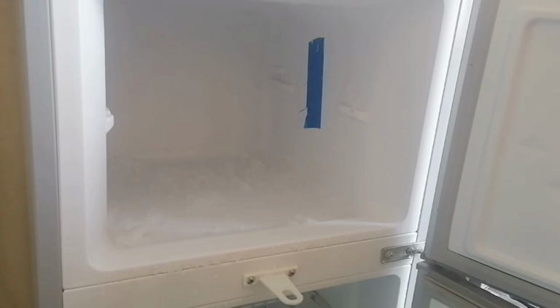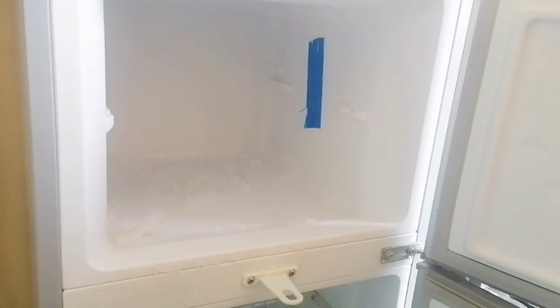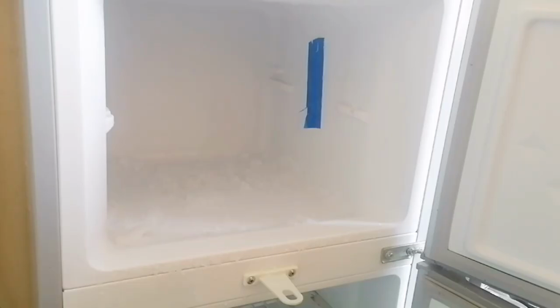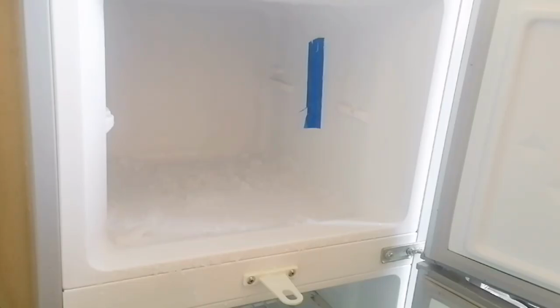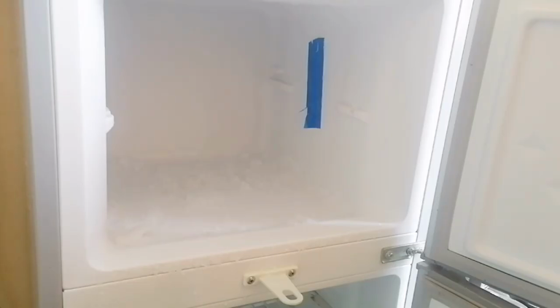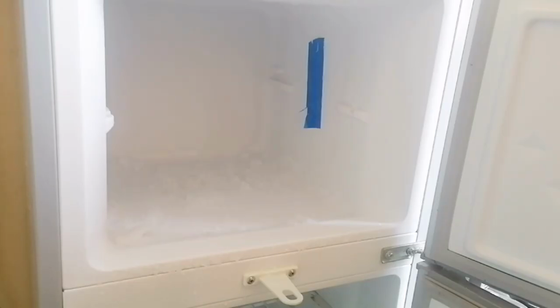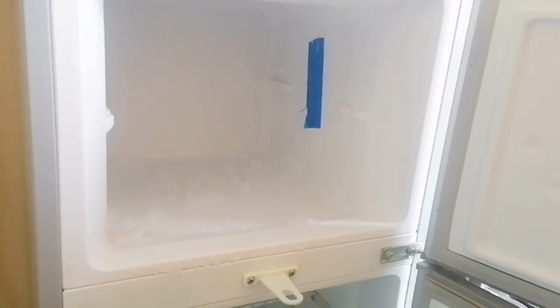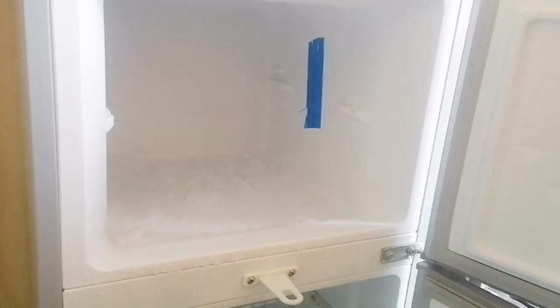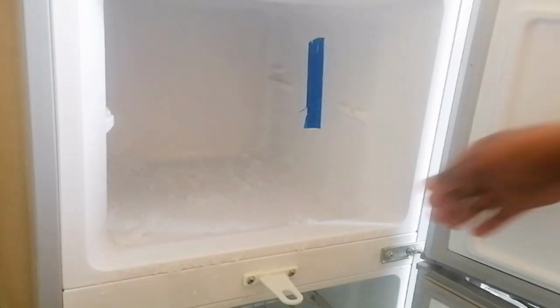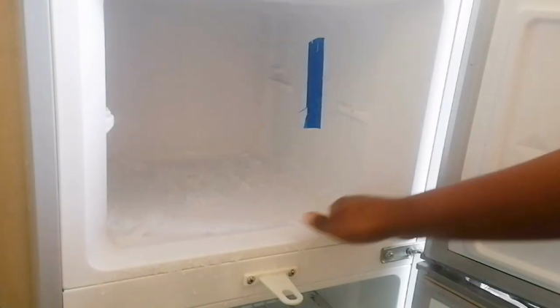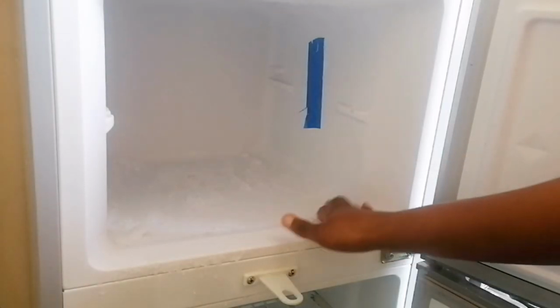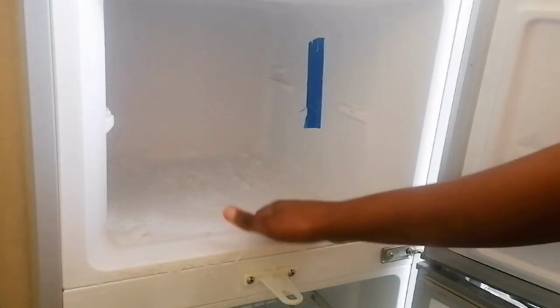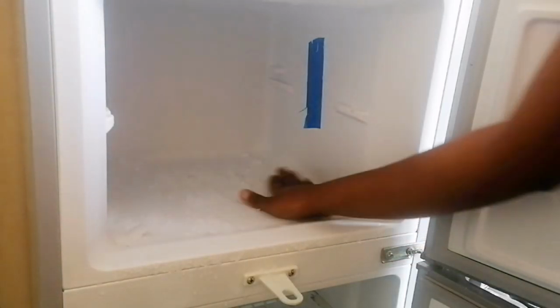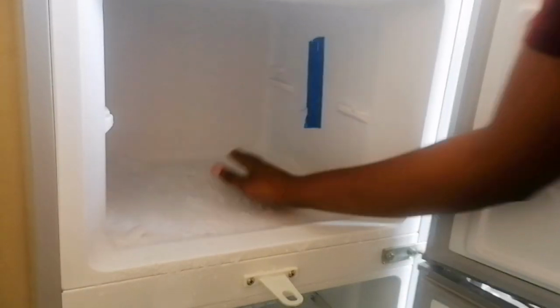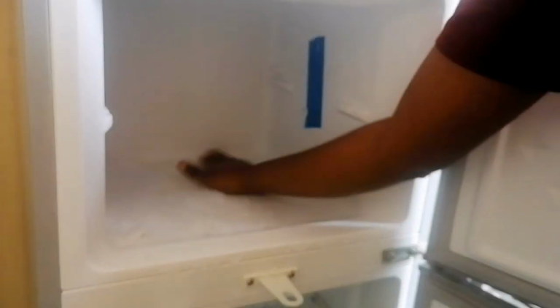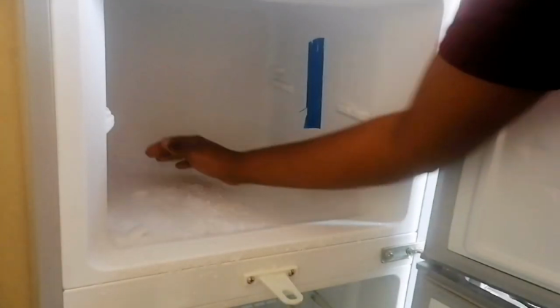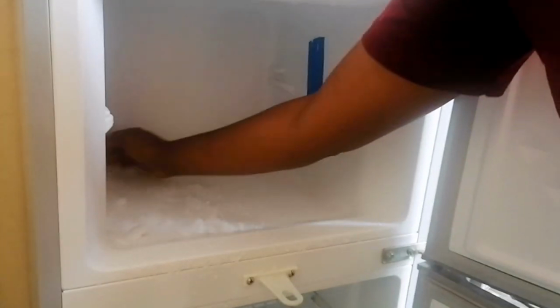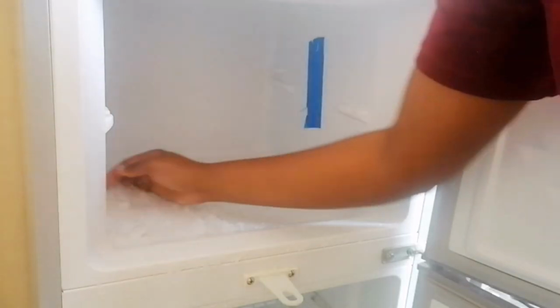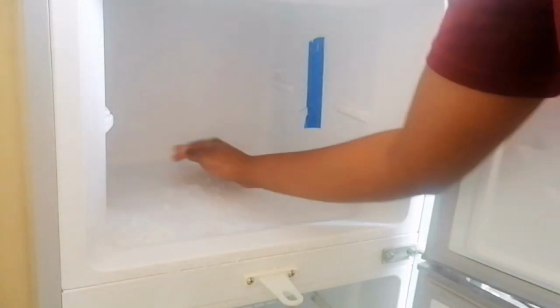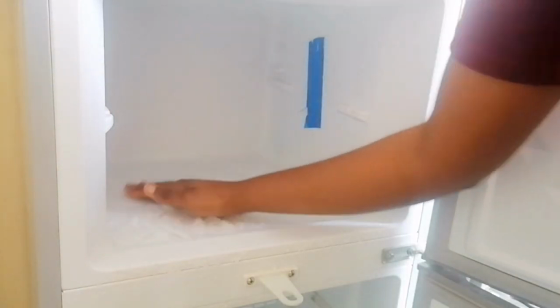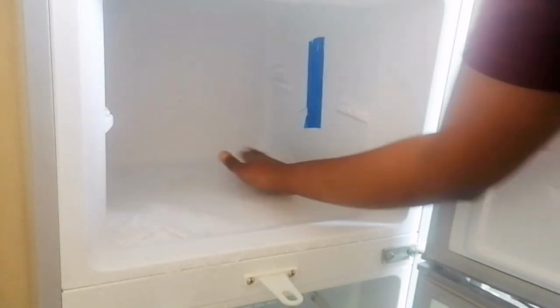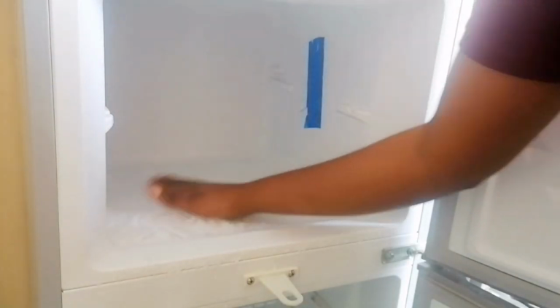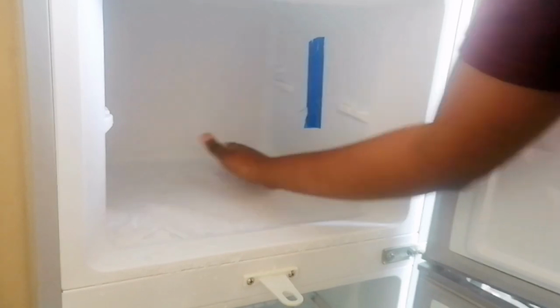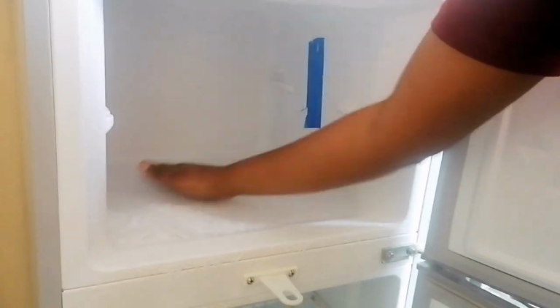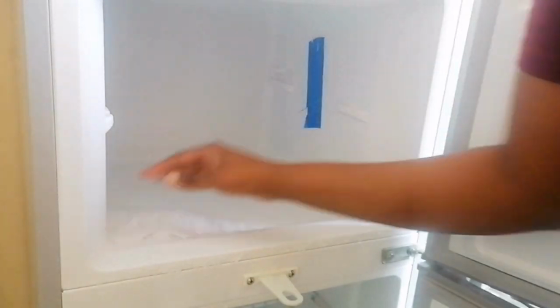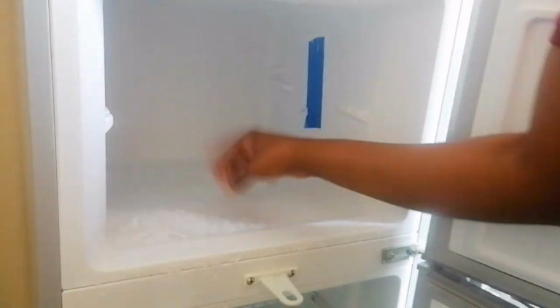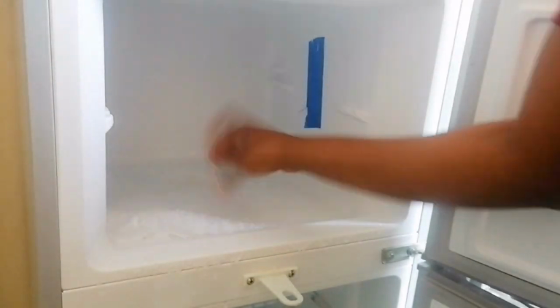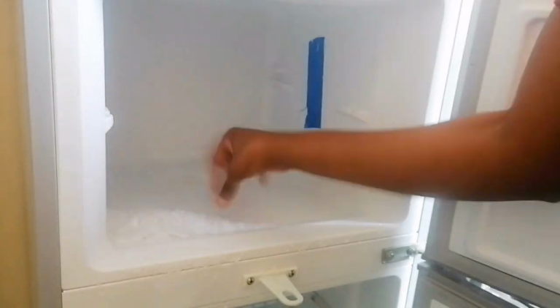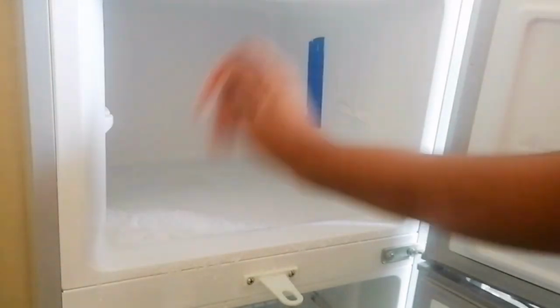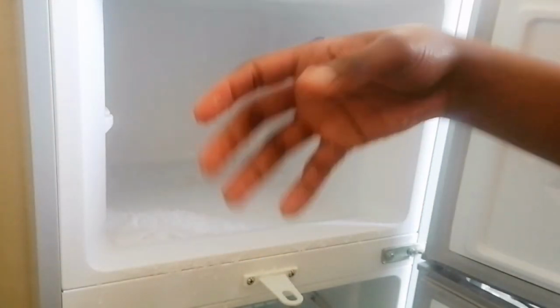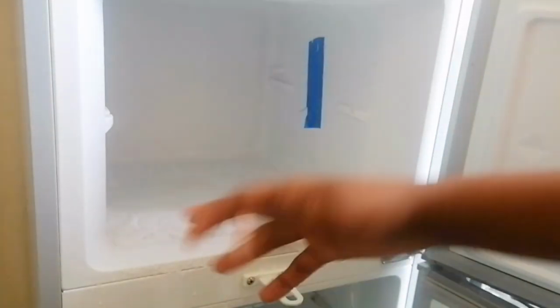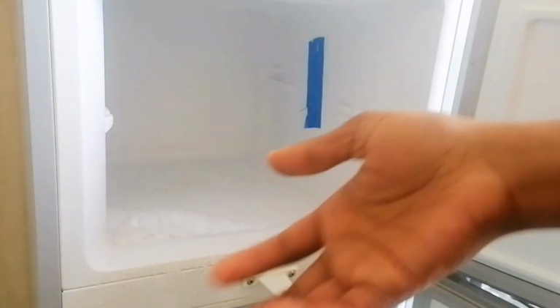Waiting for everything to calm down. I'm not sure what is happening - it's cold.